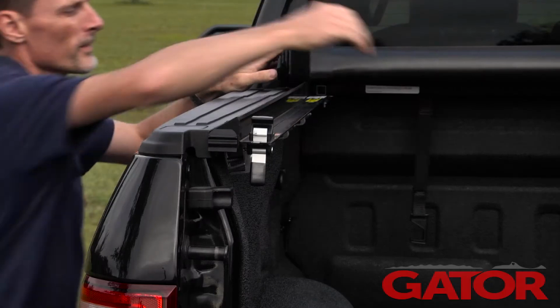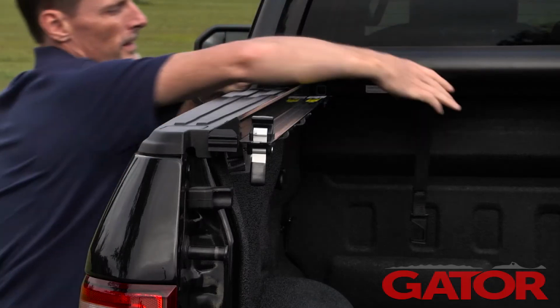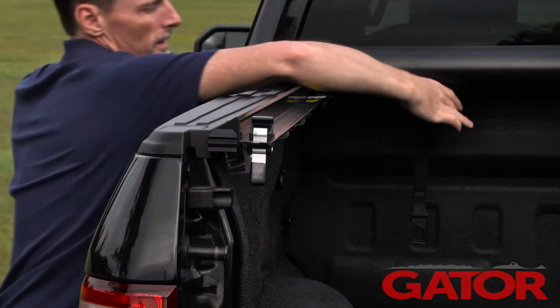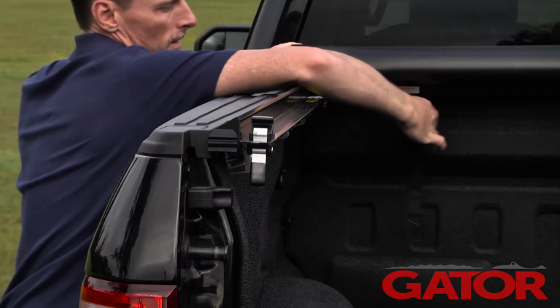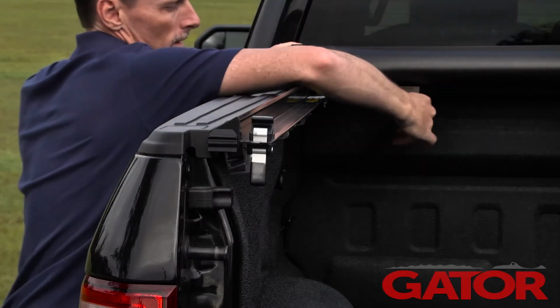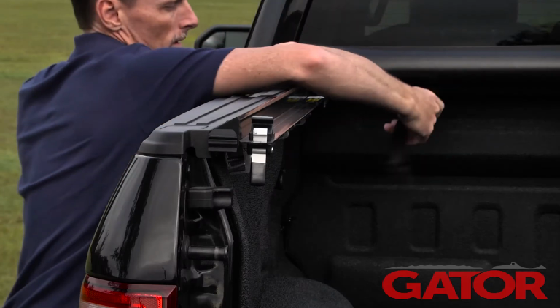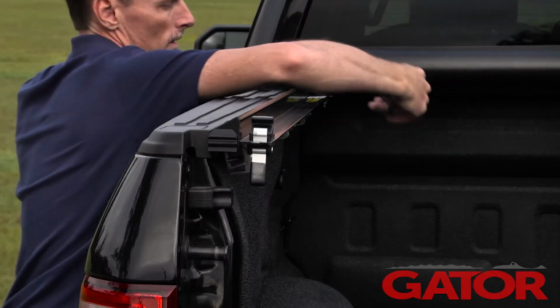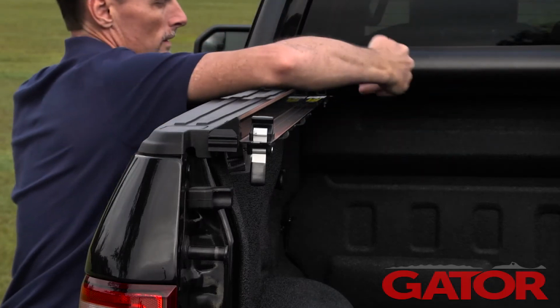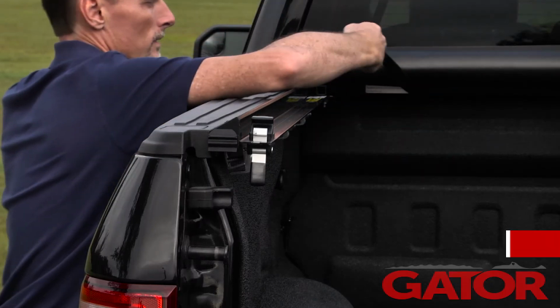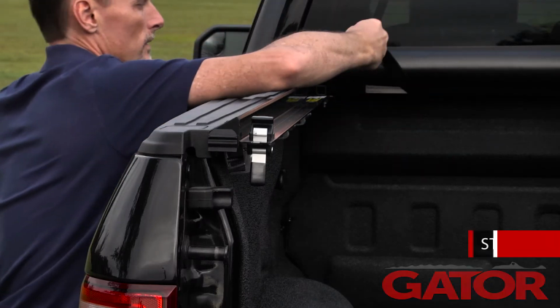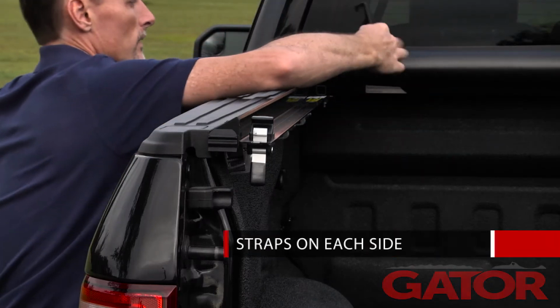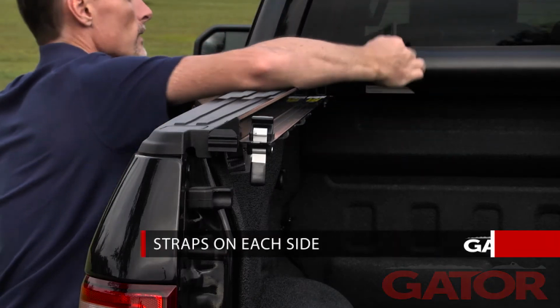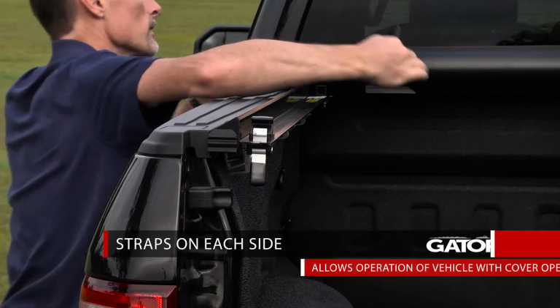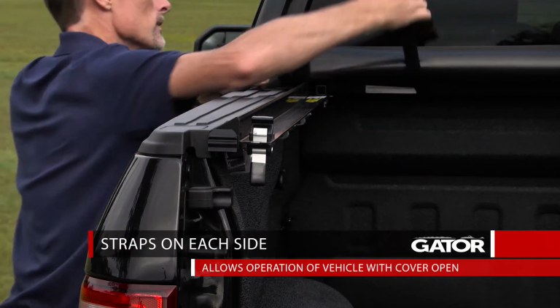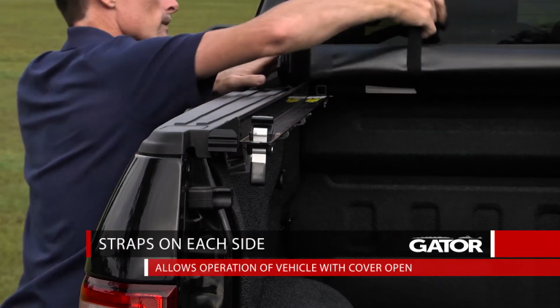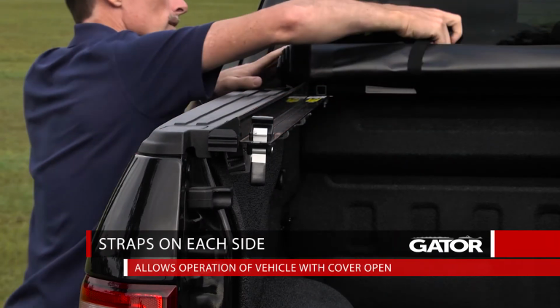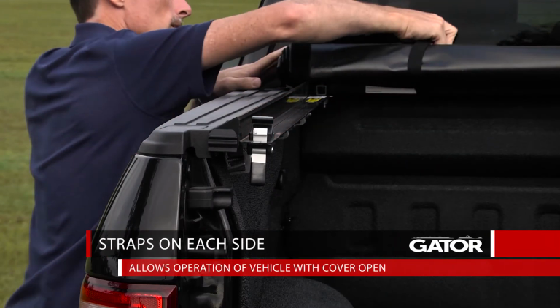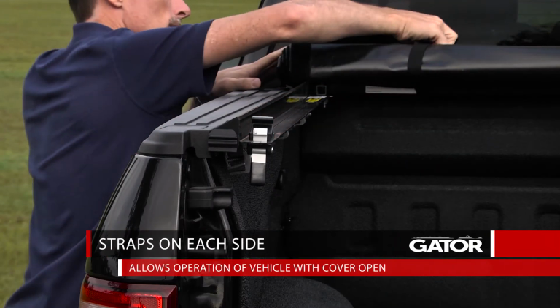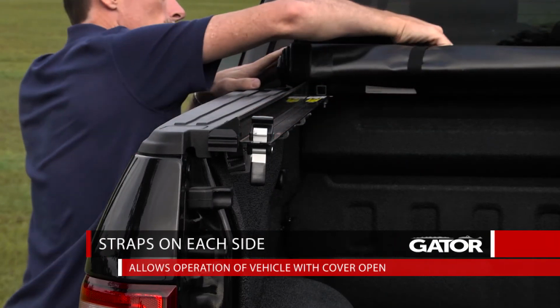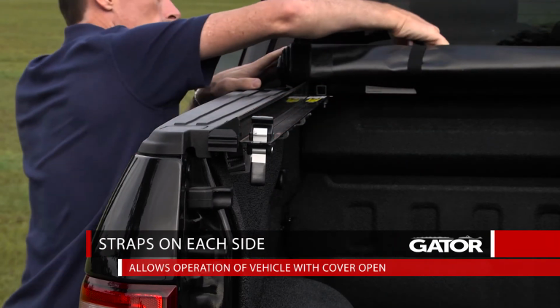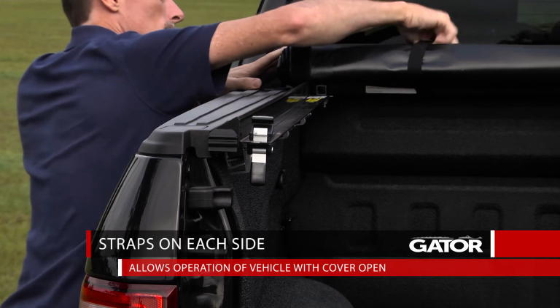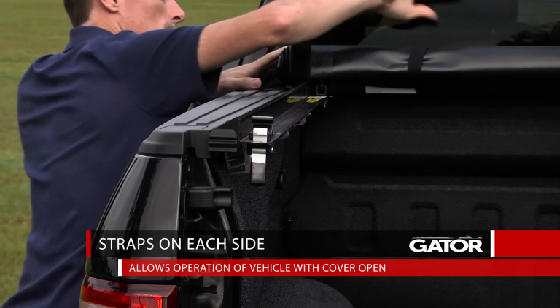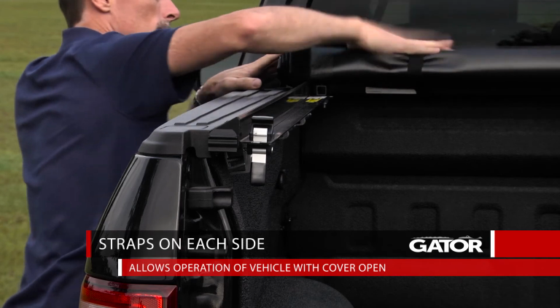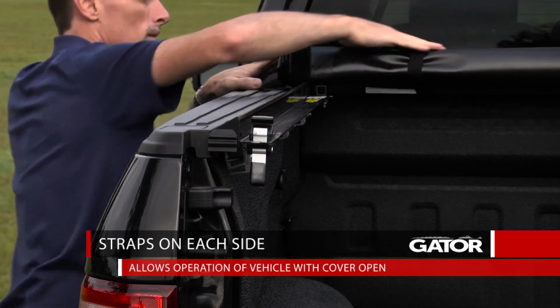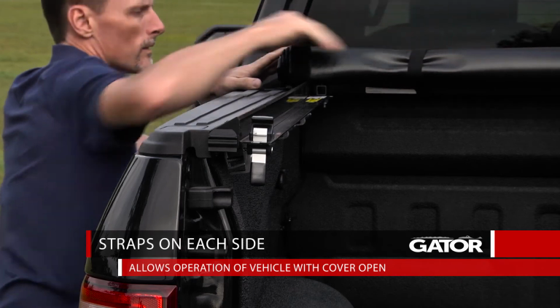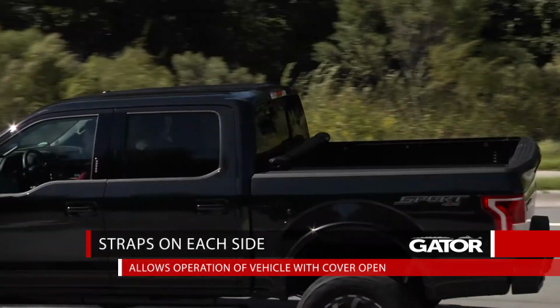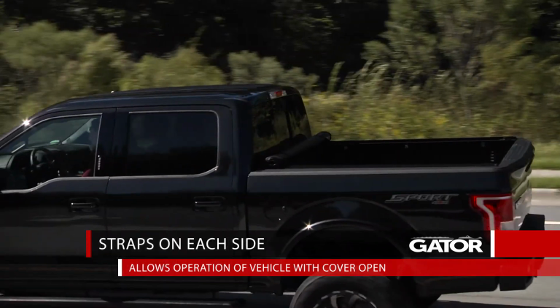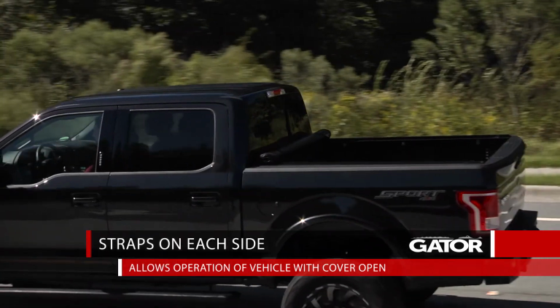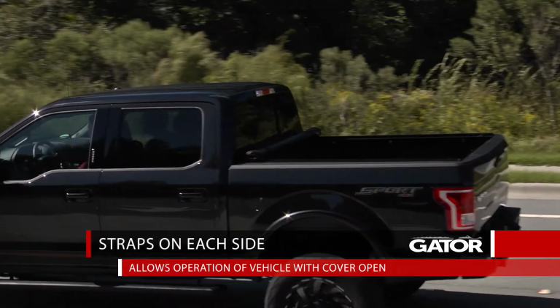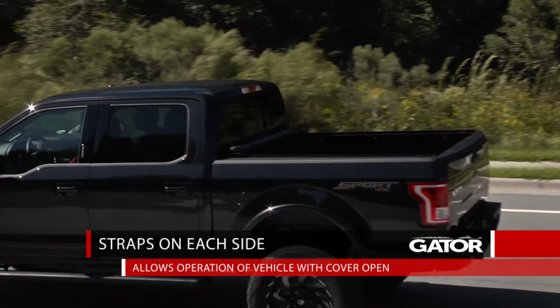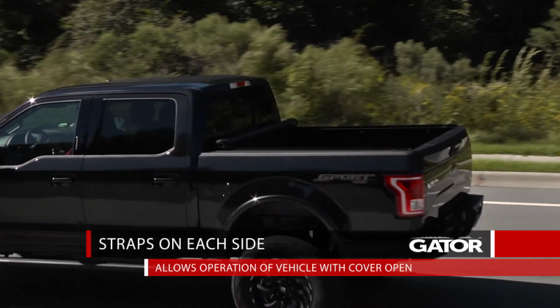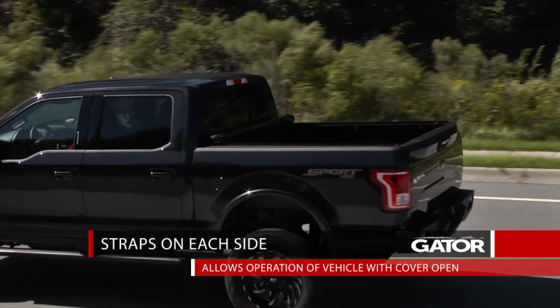Once you have your truck all loaded up, there's these convenient hook straps. Strap this into place and you're ready to roll.